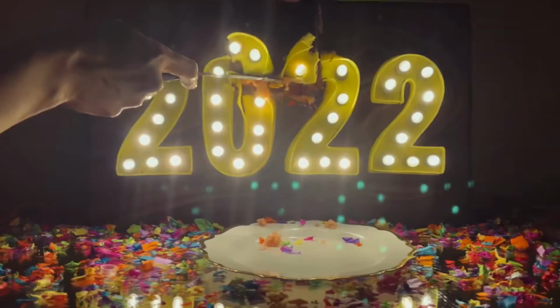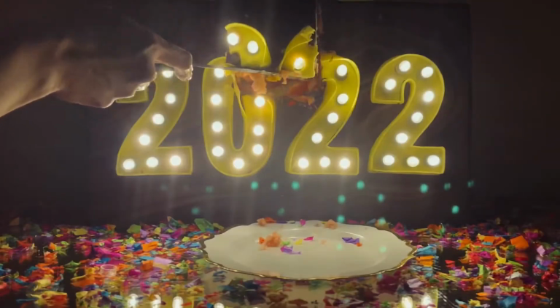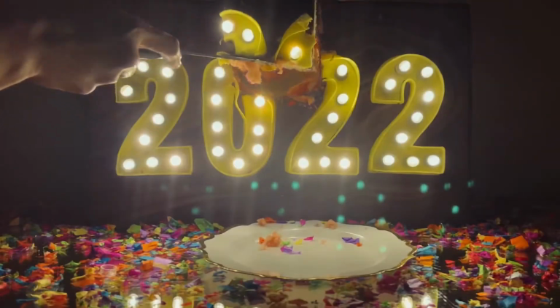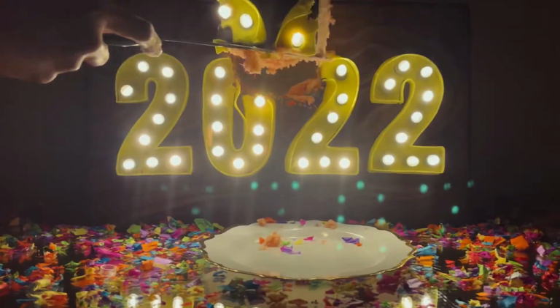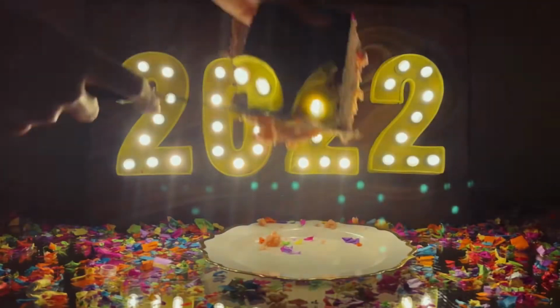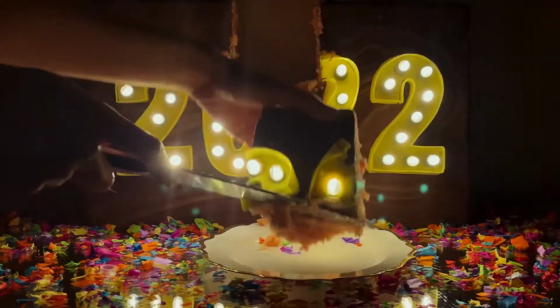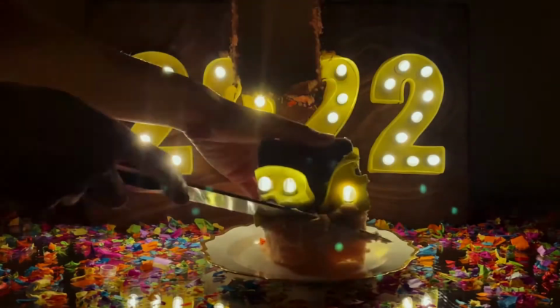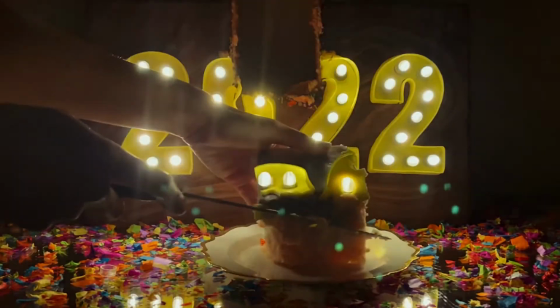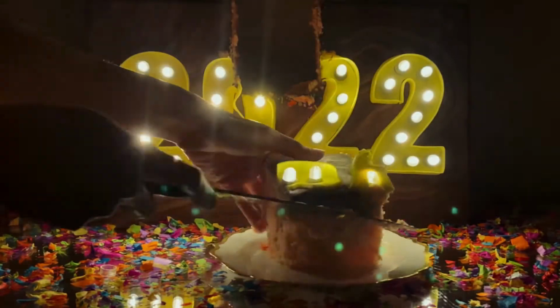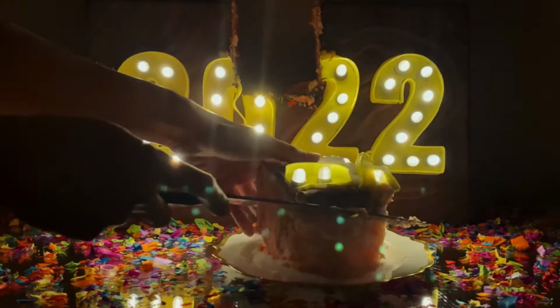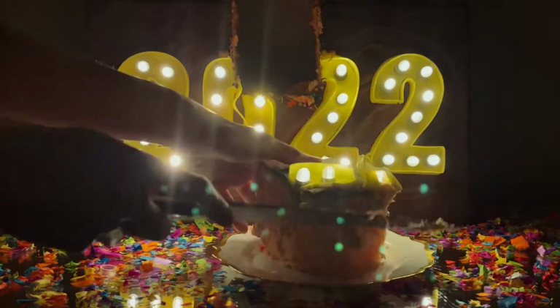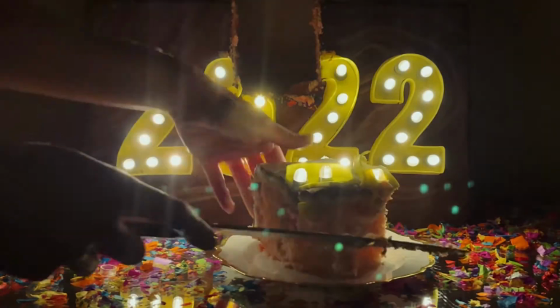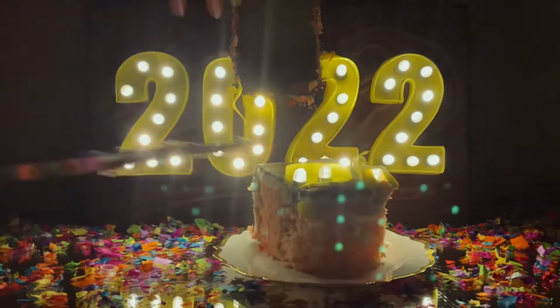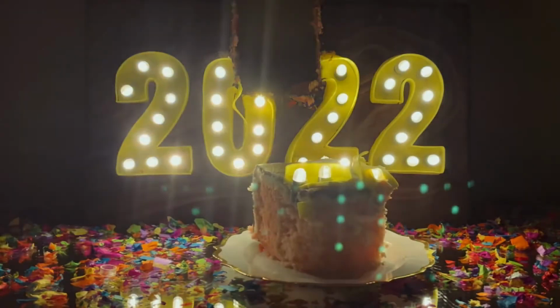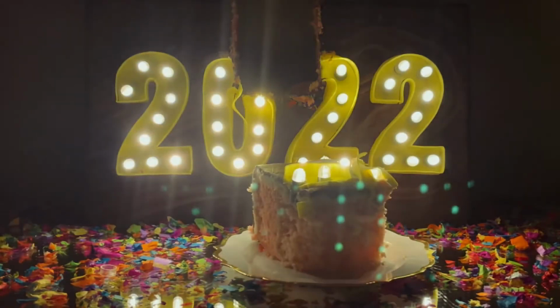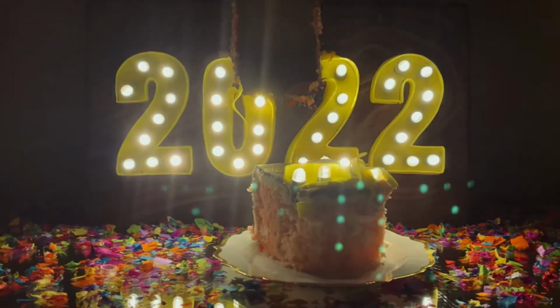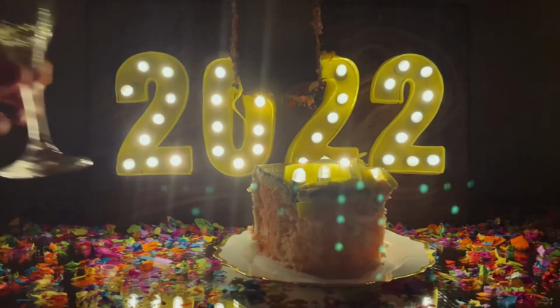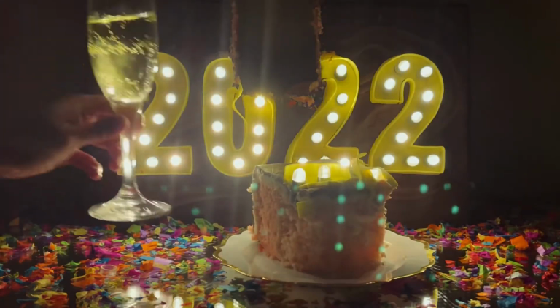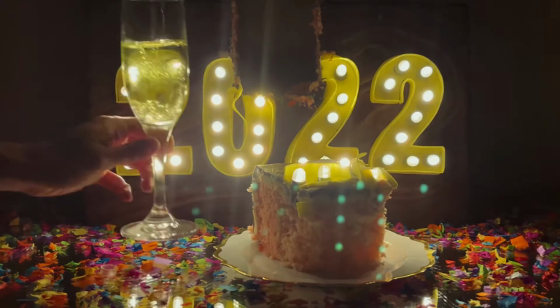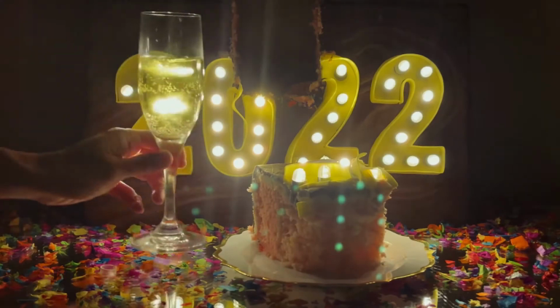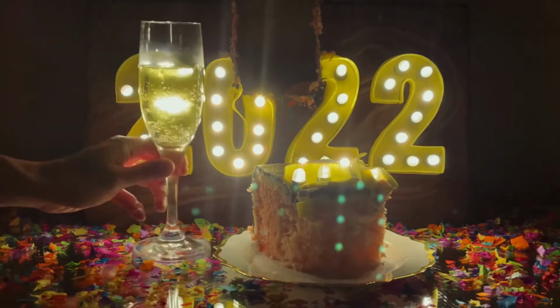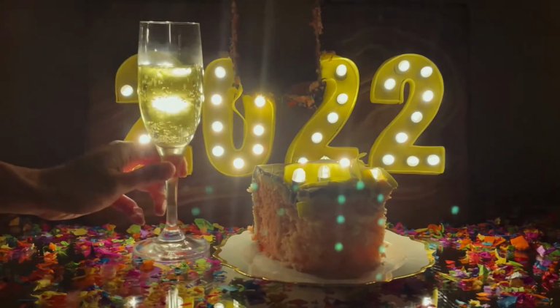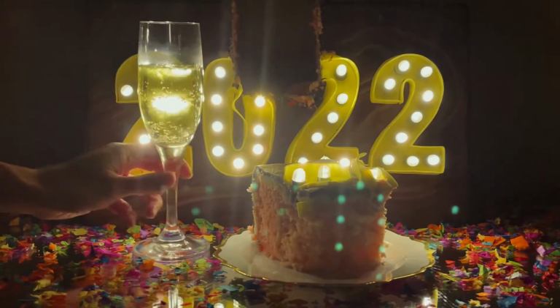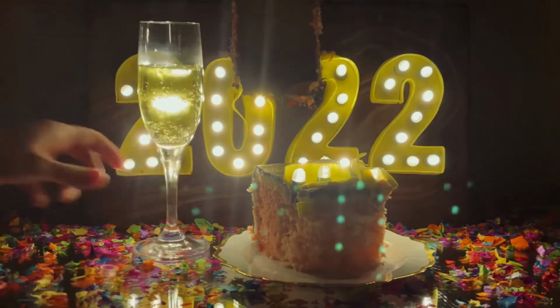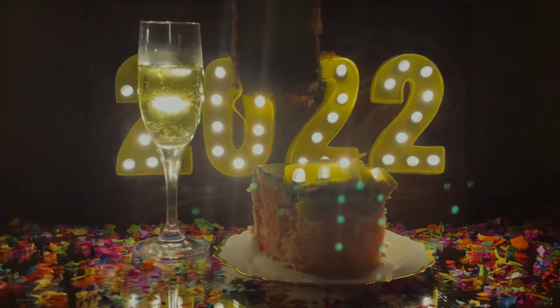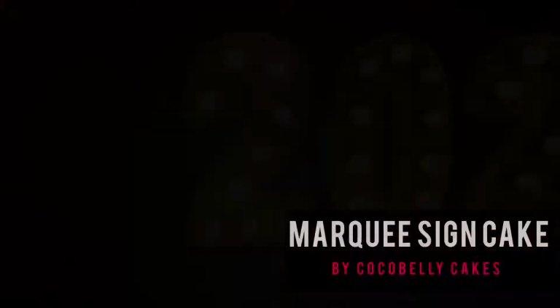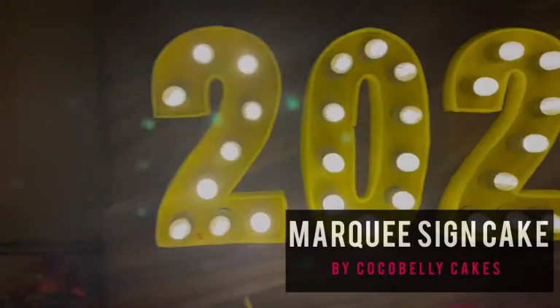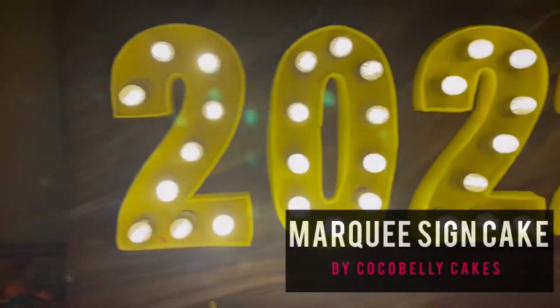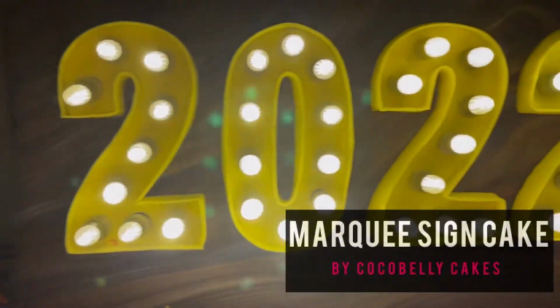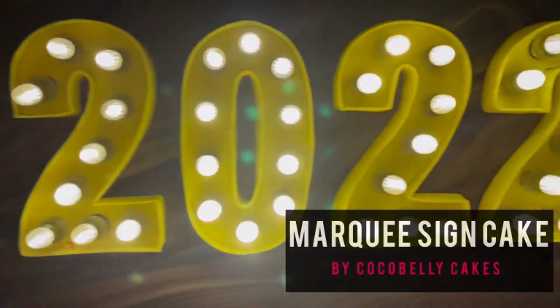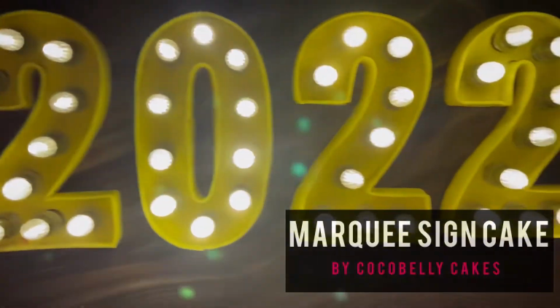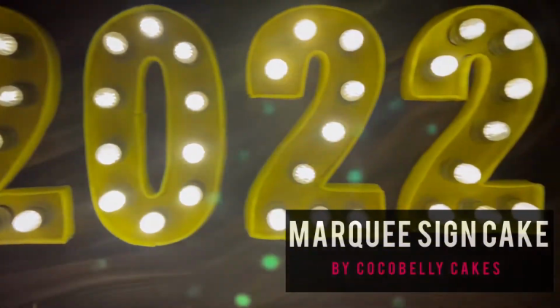Happy New Year everyone! This is Hoi Wen from Cocoa Belly Cakes to show you how I made this lit marquee sign cake.